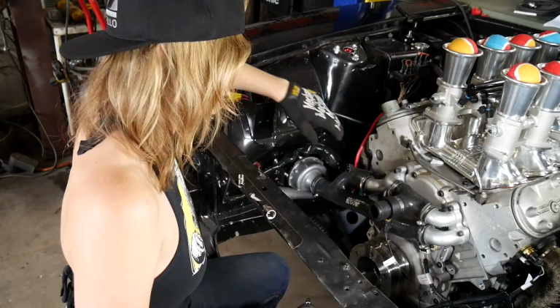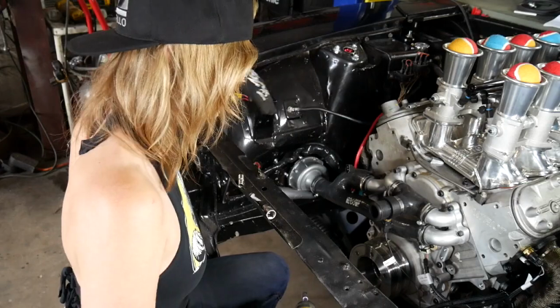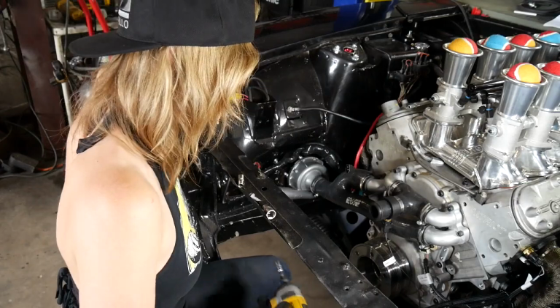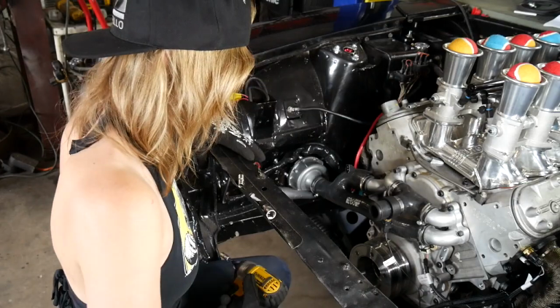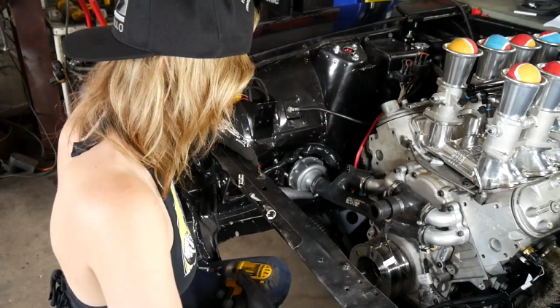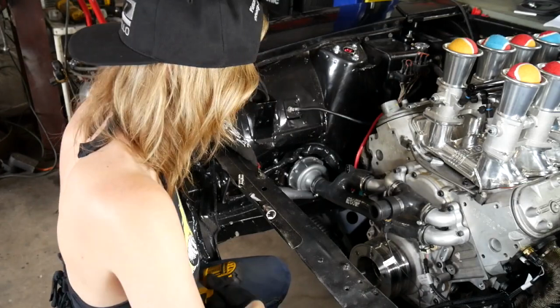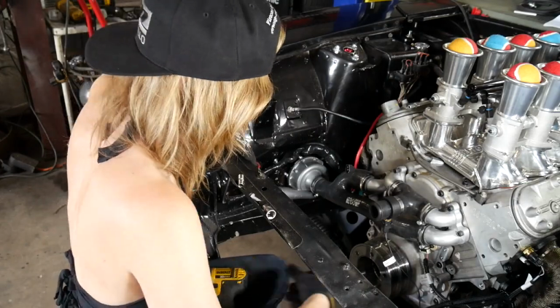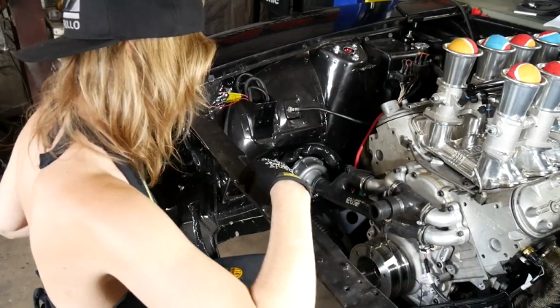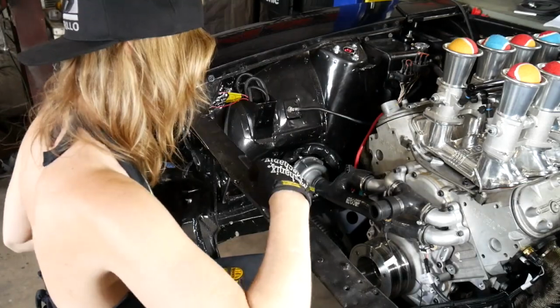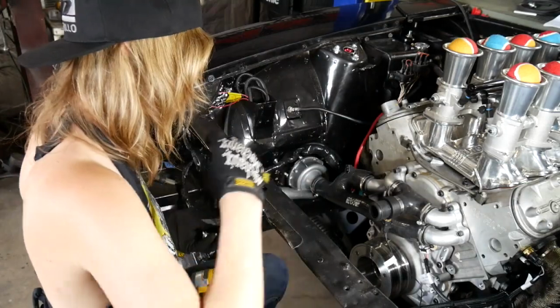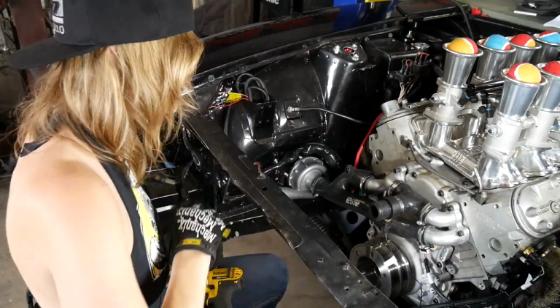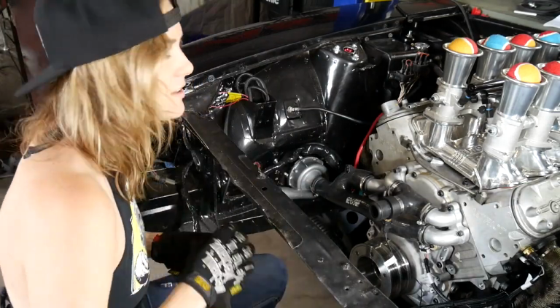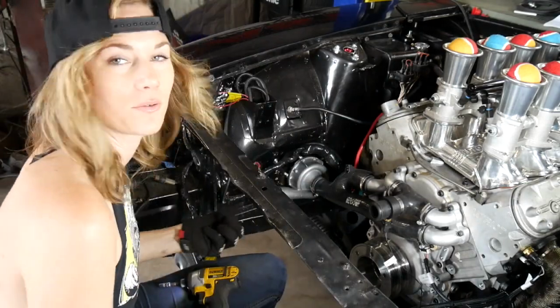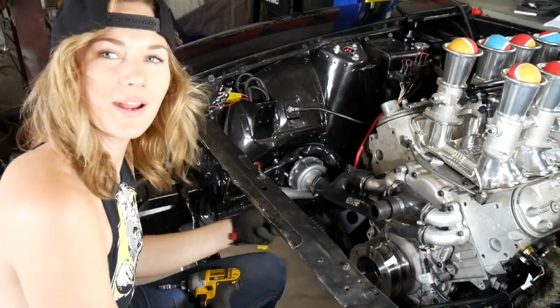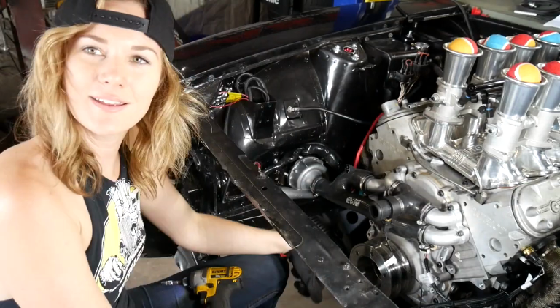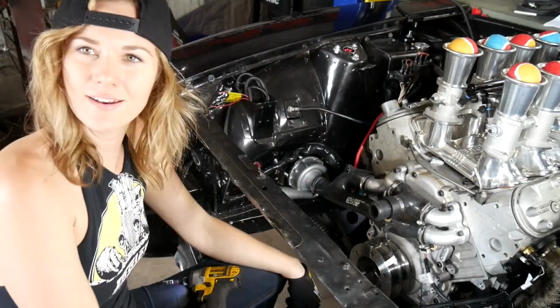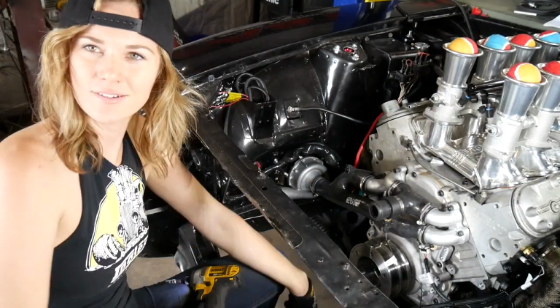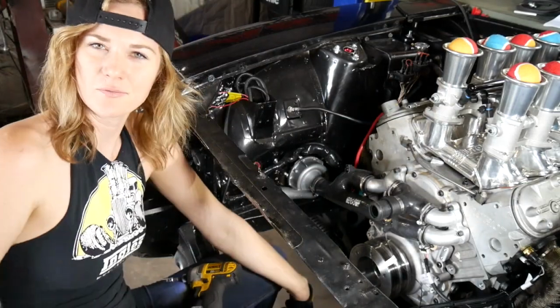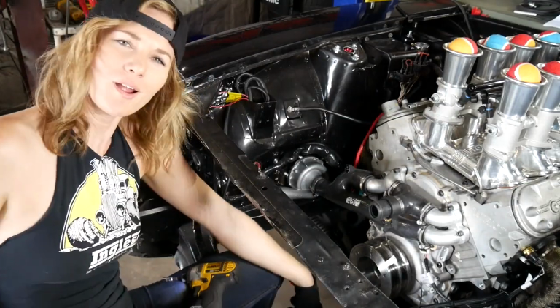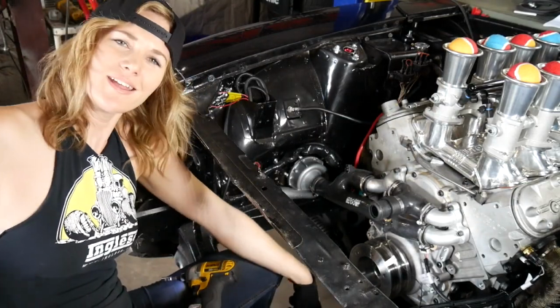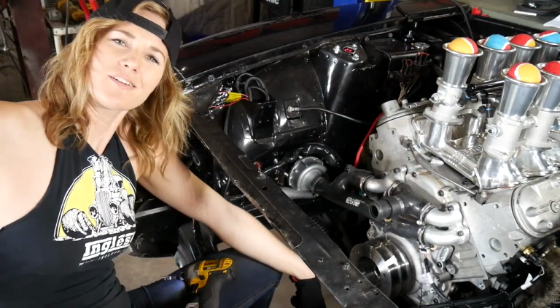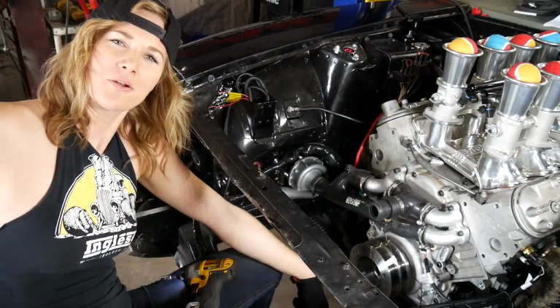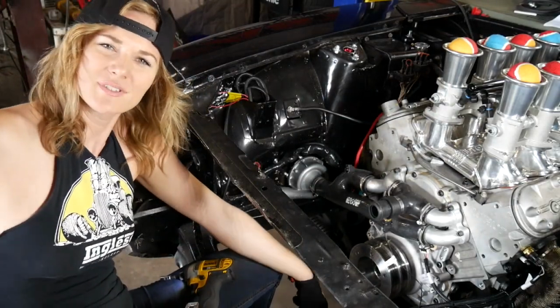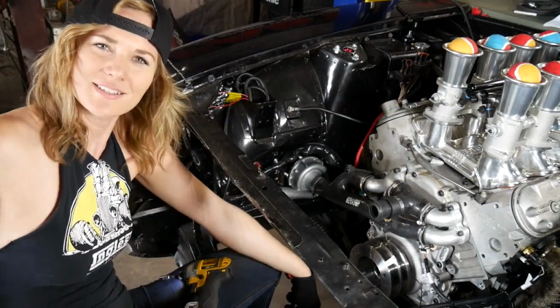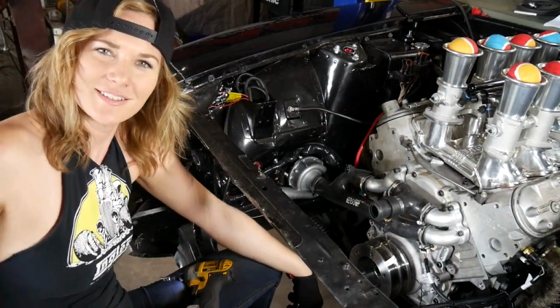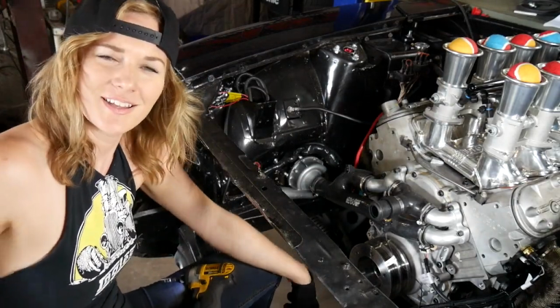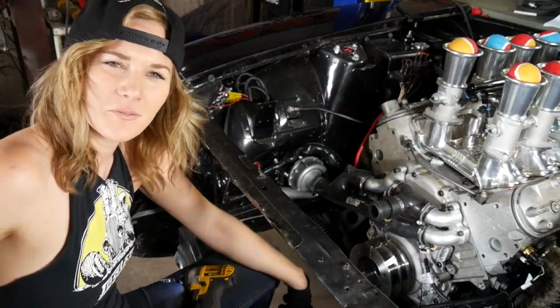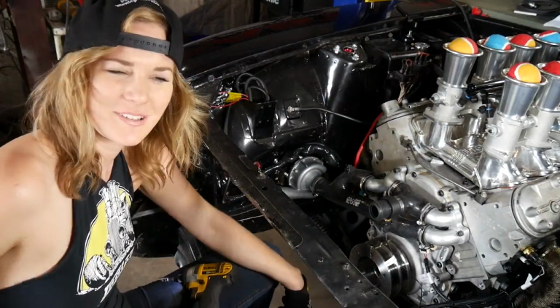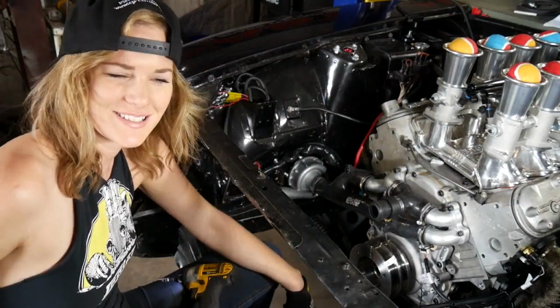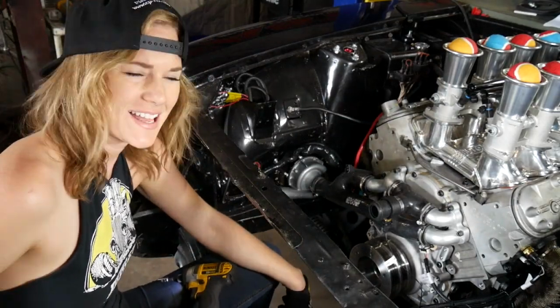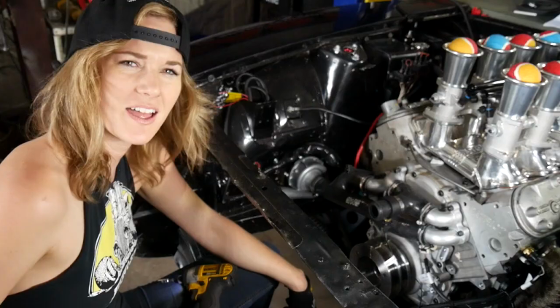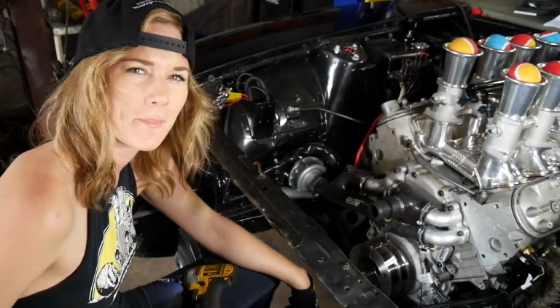Sweet. Now we just need a radiator — and radiator hoses — and we'll be set up.